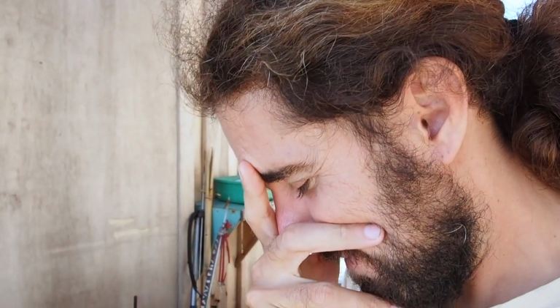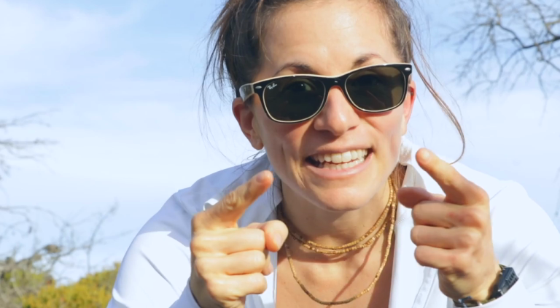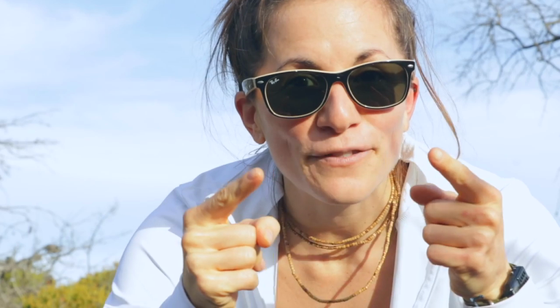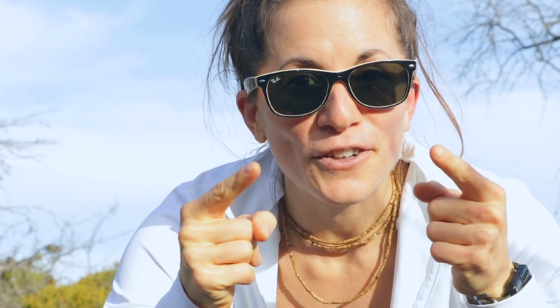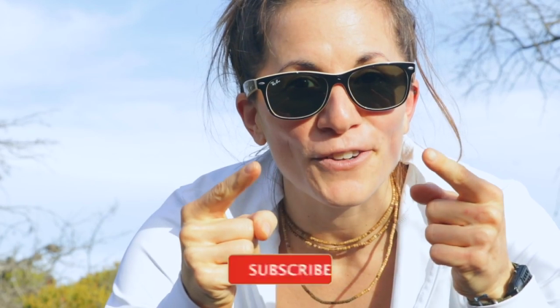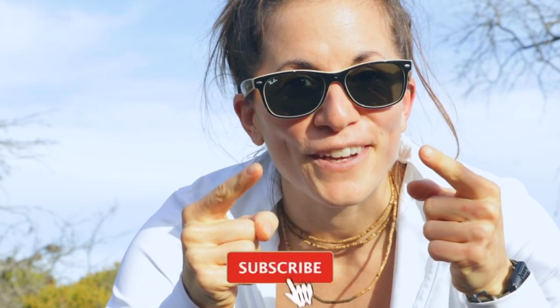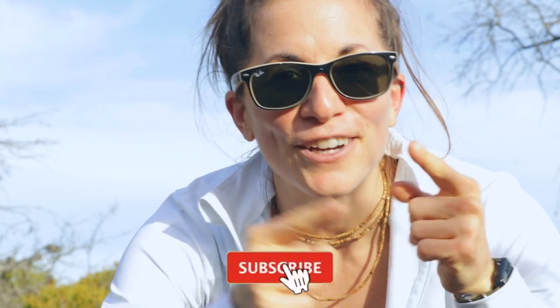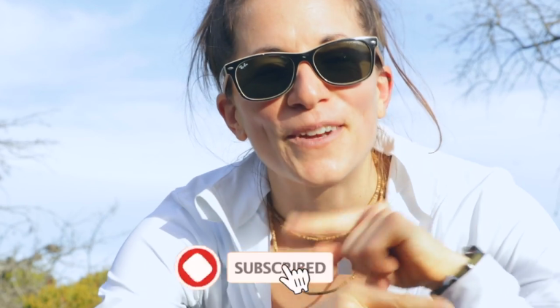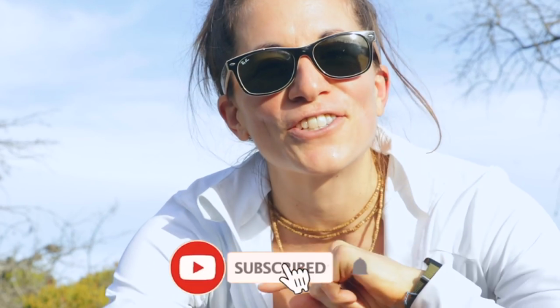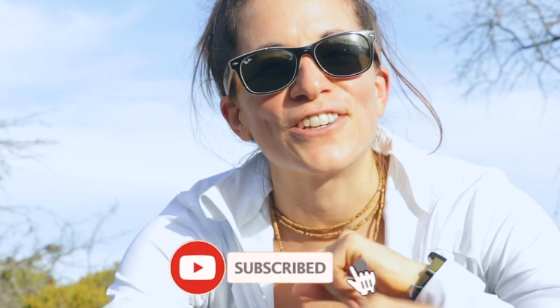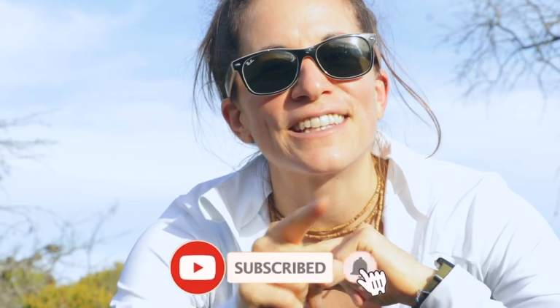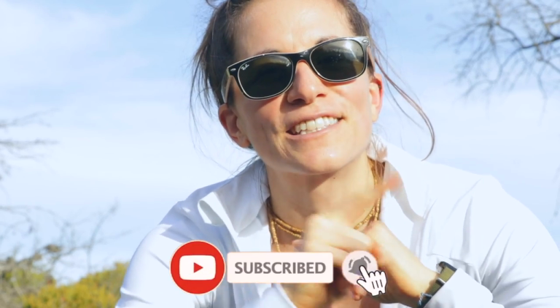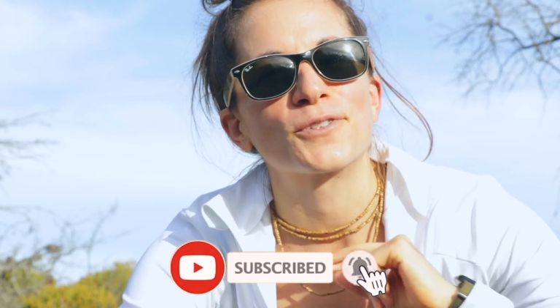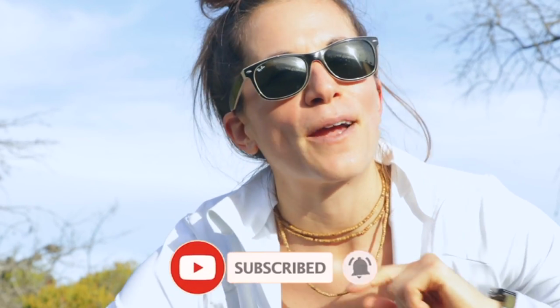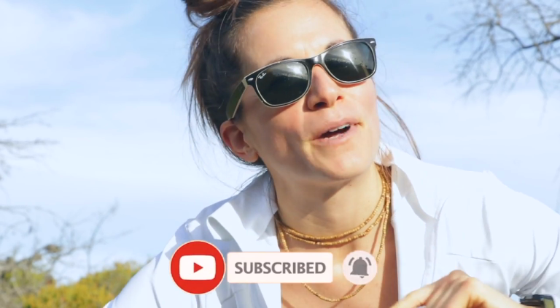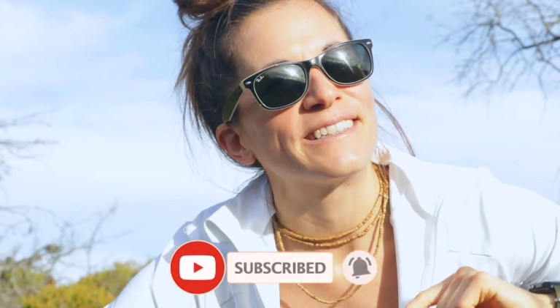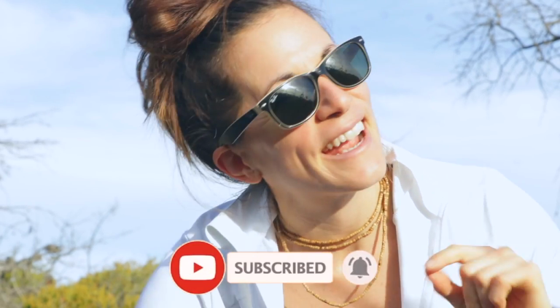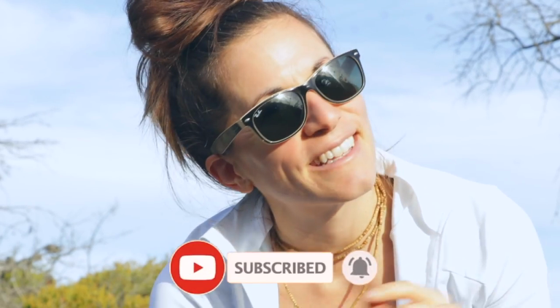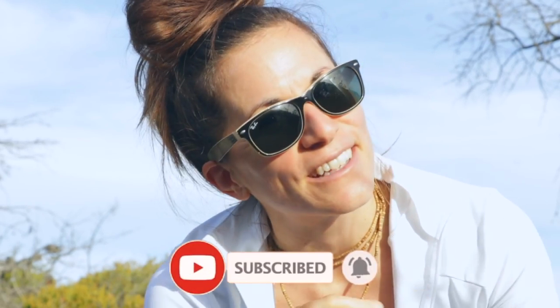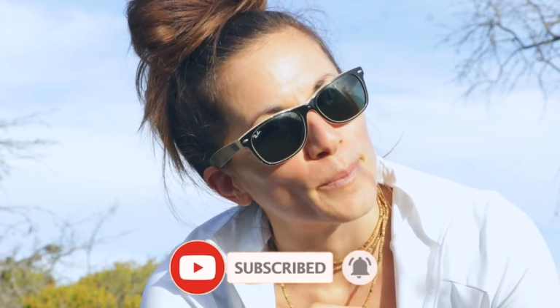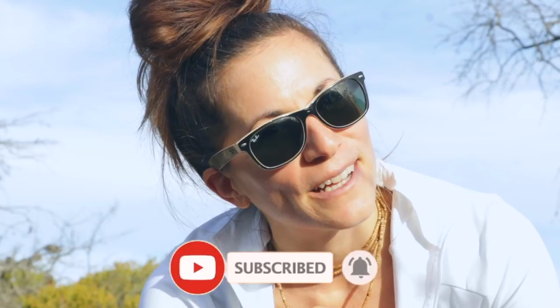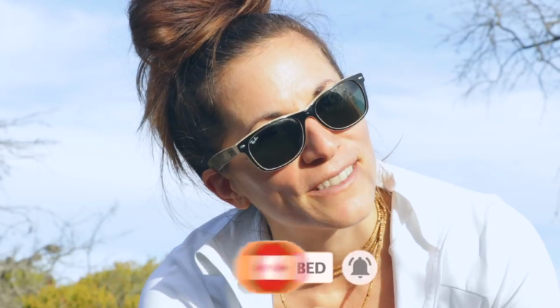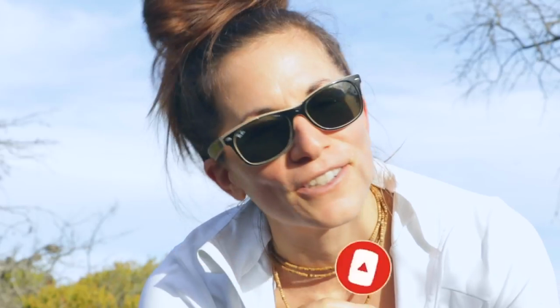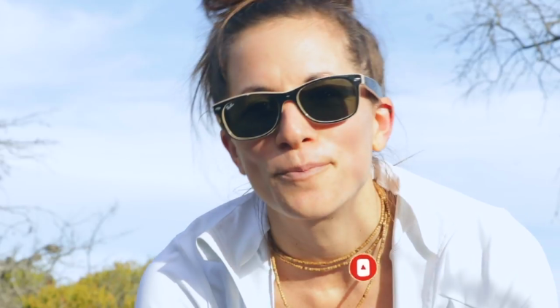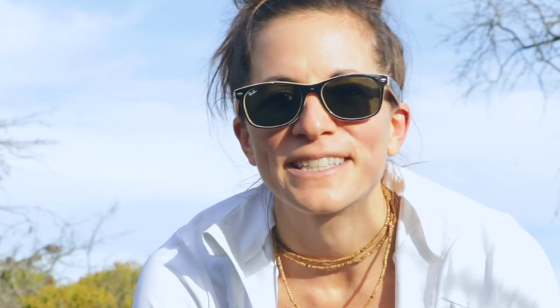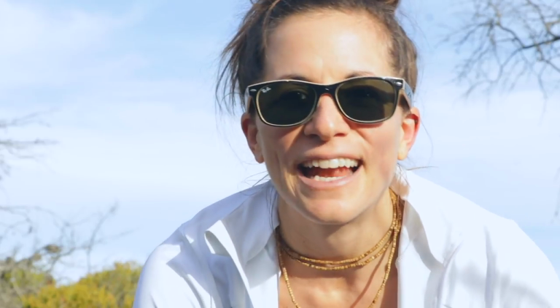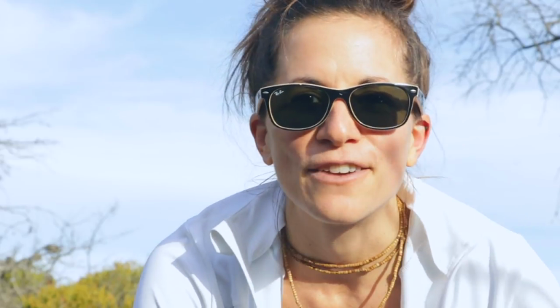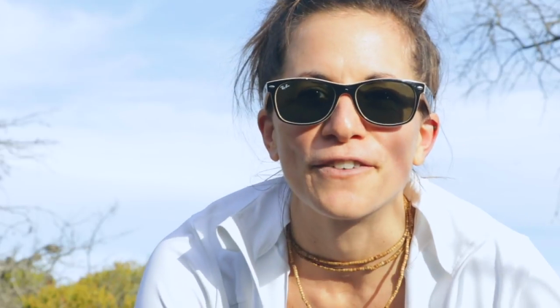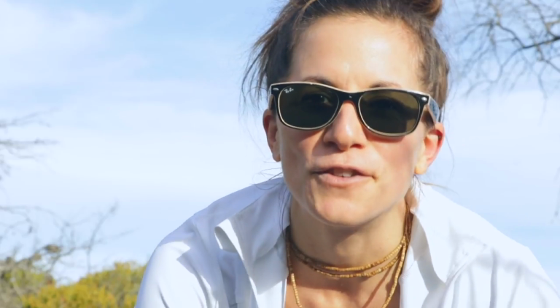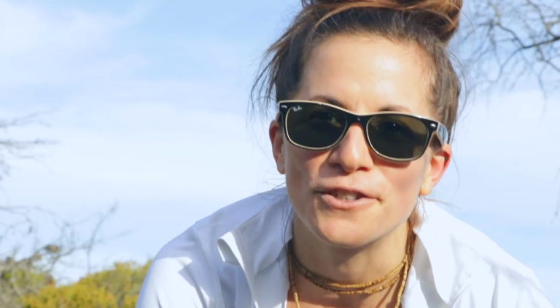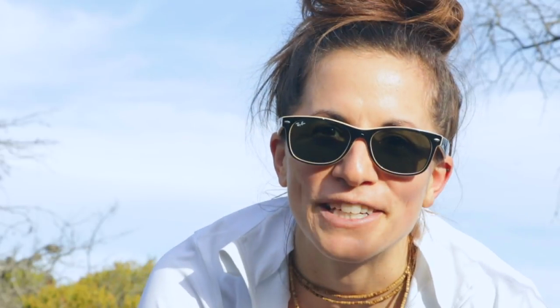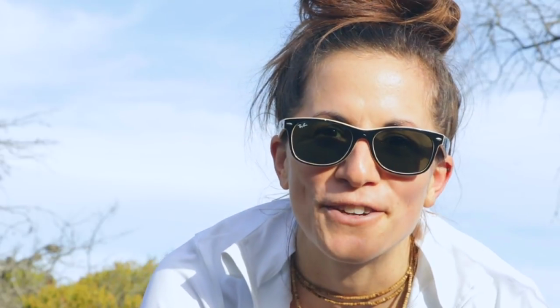If you're new here, make sure you hit the subscribe button and the little bell so you don't miss any of our future videos.